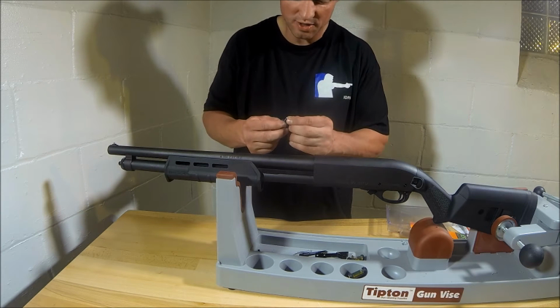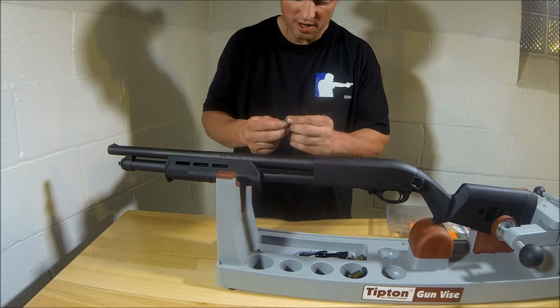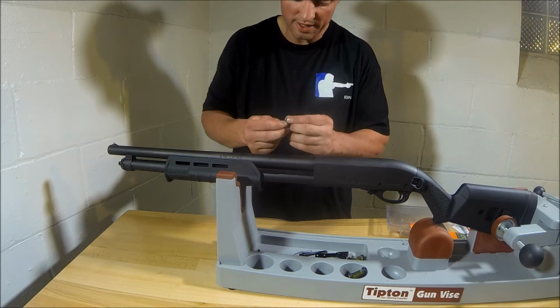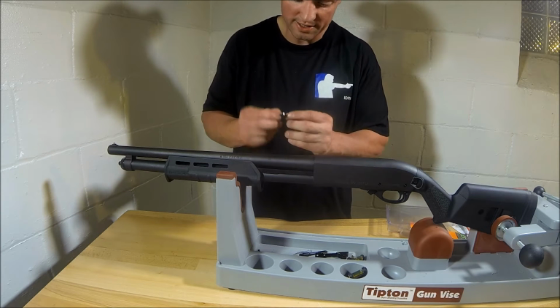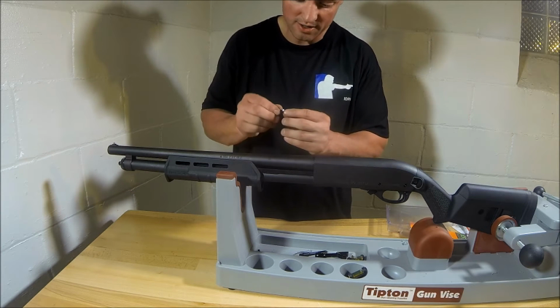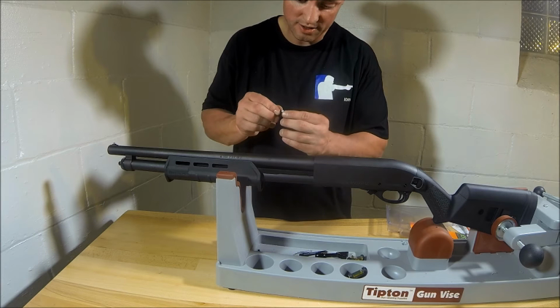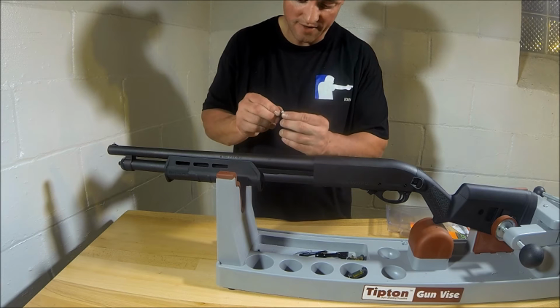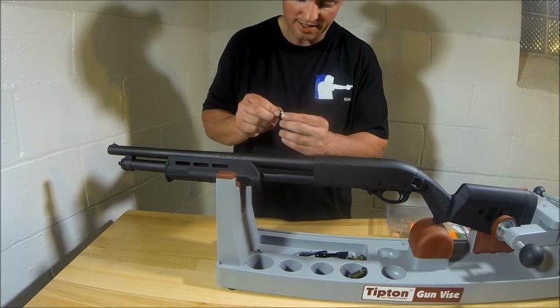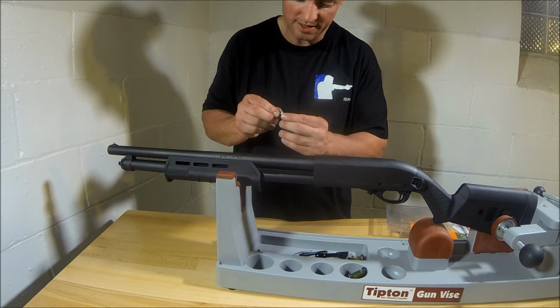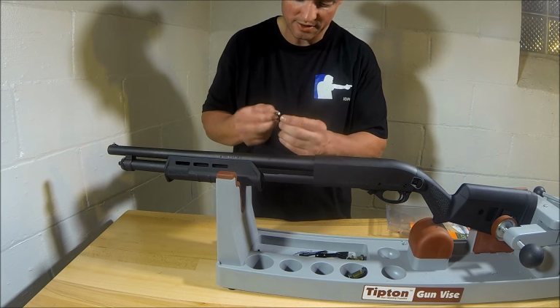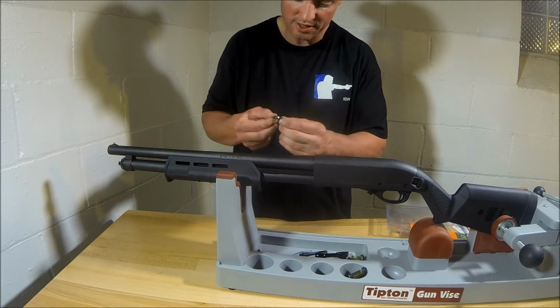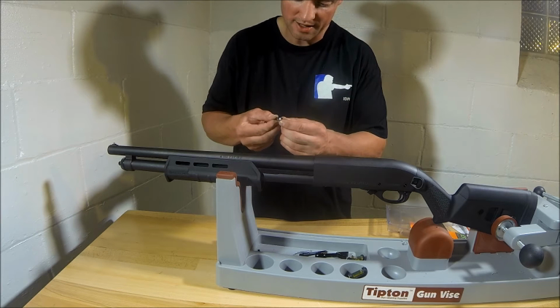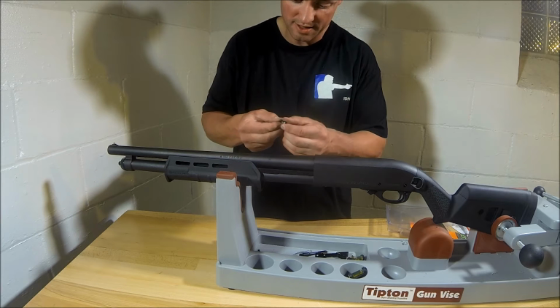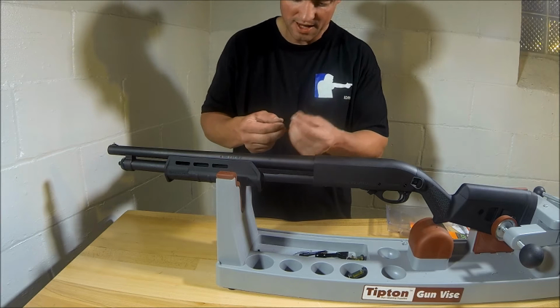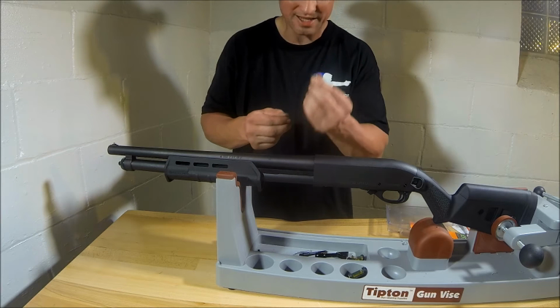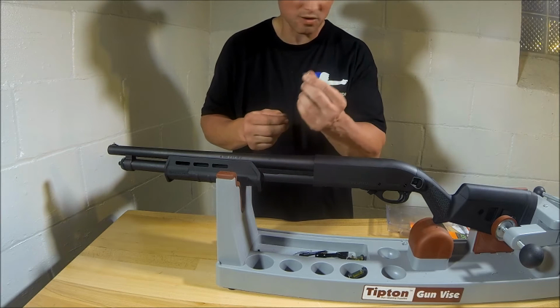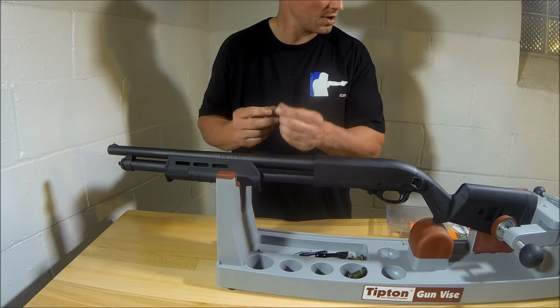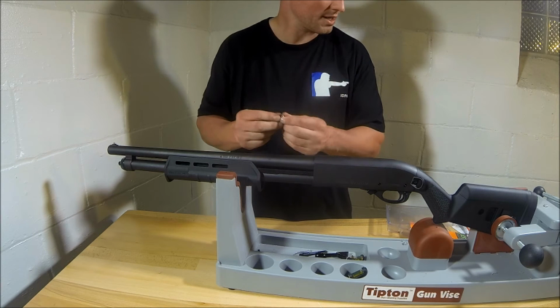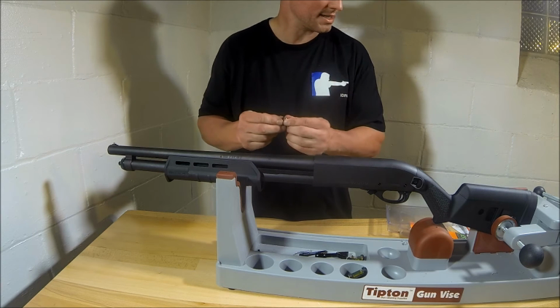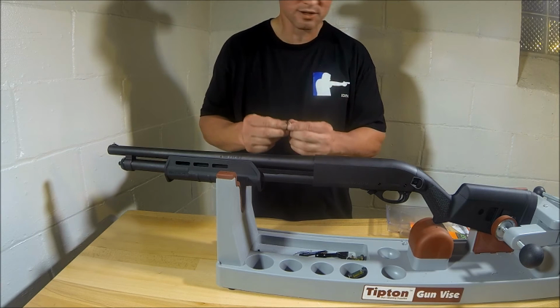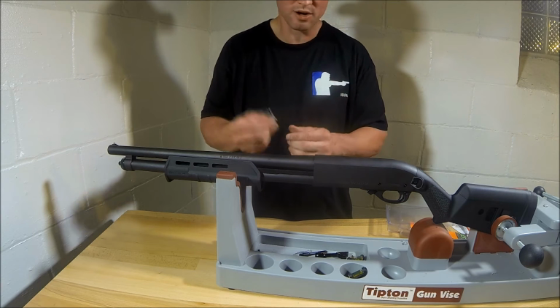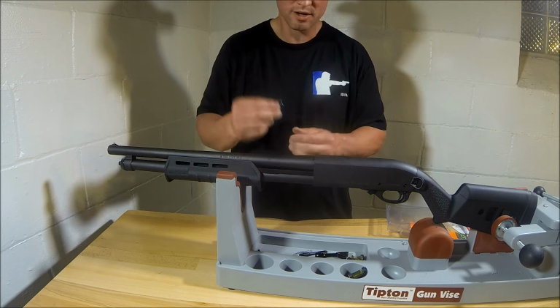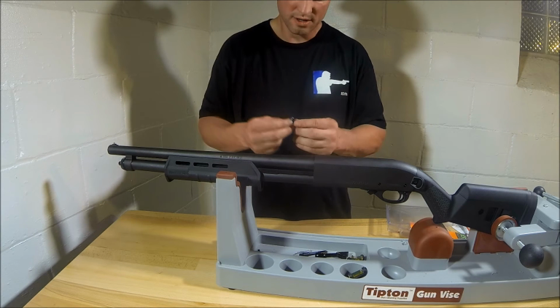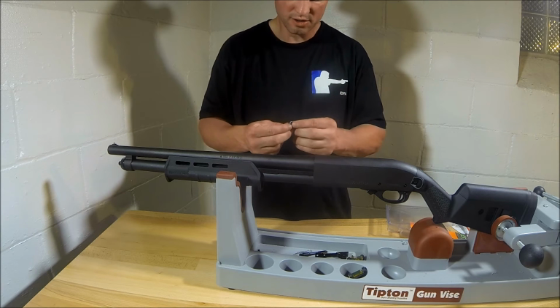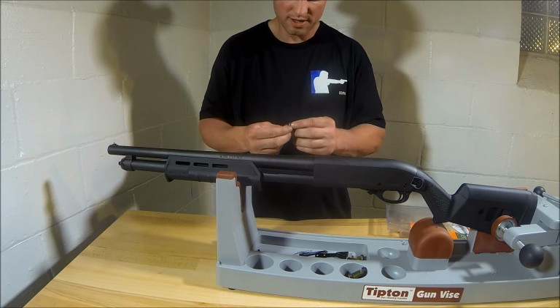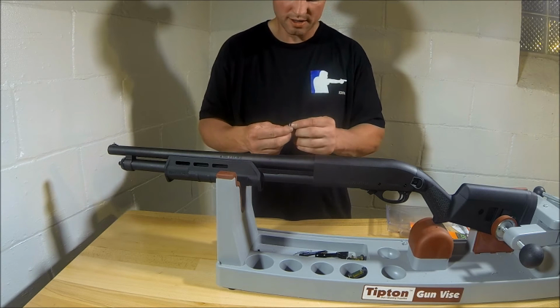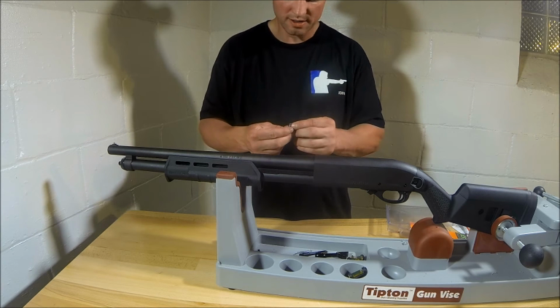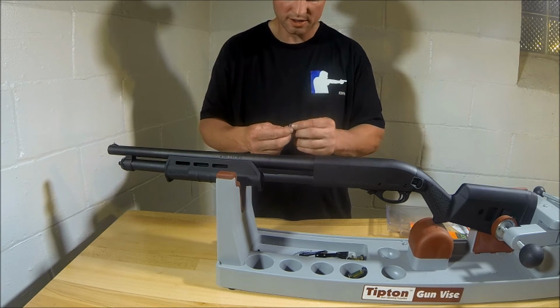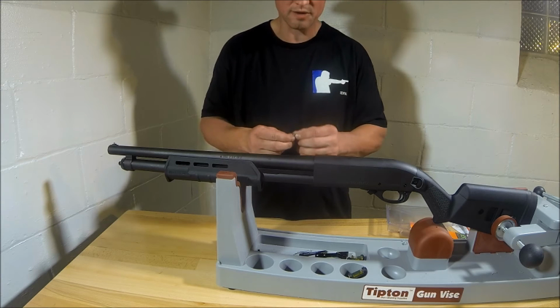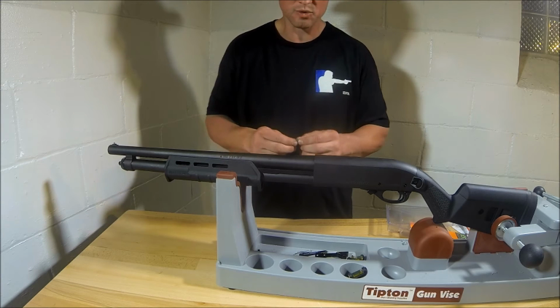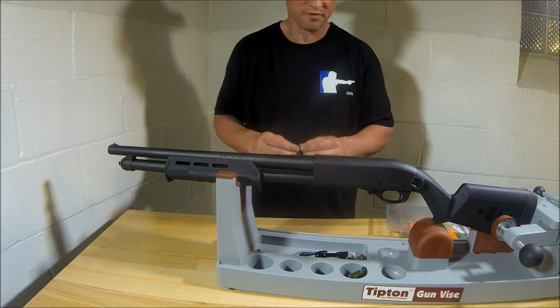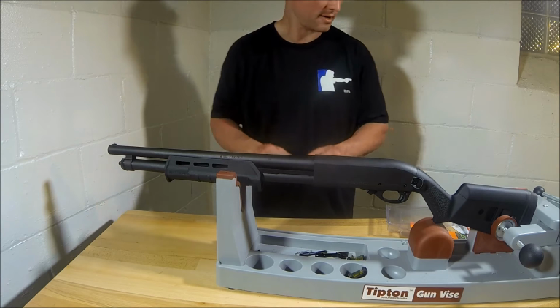it's a tritium night sight. So when it gets dark, you have a night sight on the end of your shotgun. And these things are real easy to install. Let's go ahead and install it real quick for you.